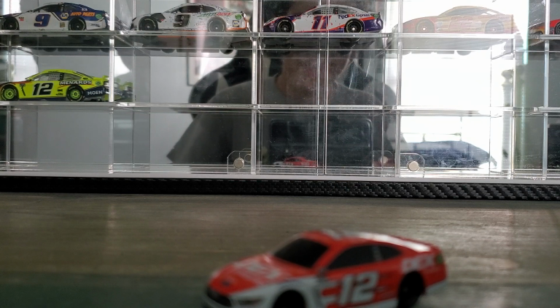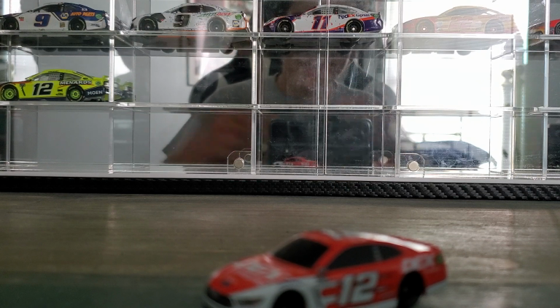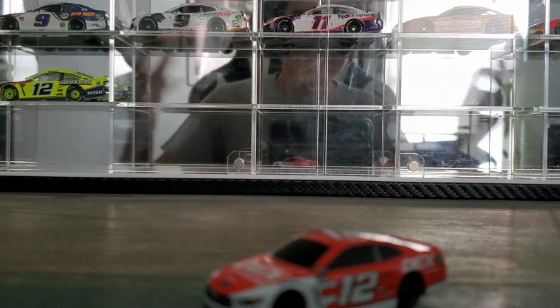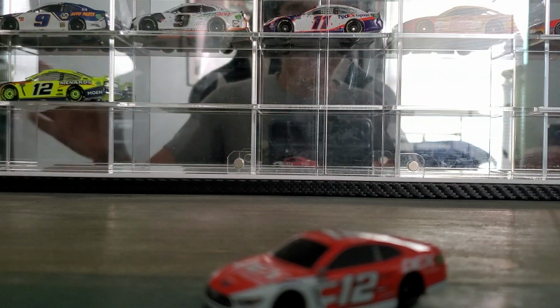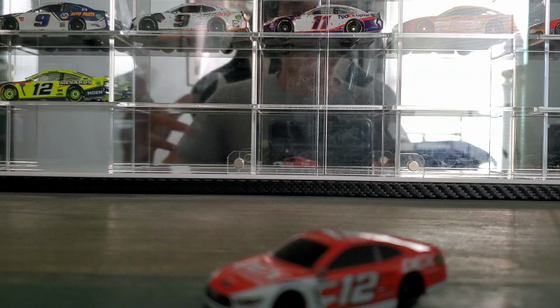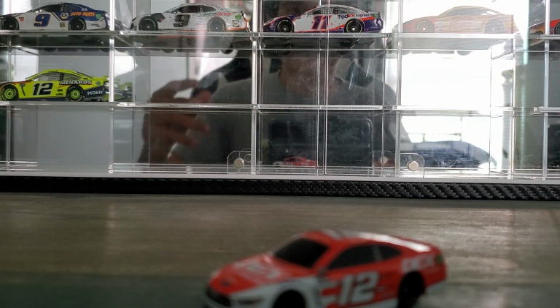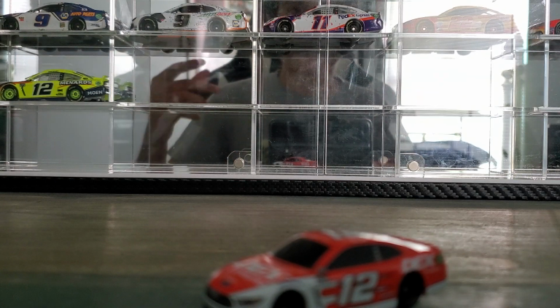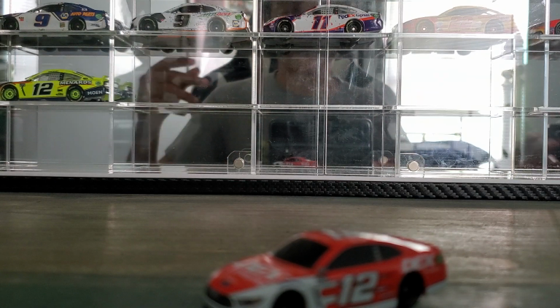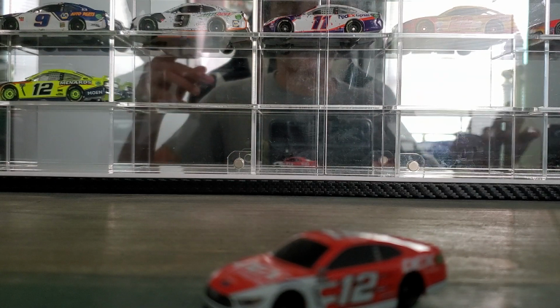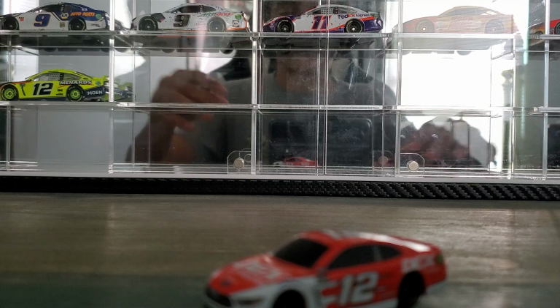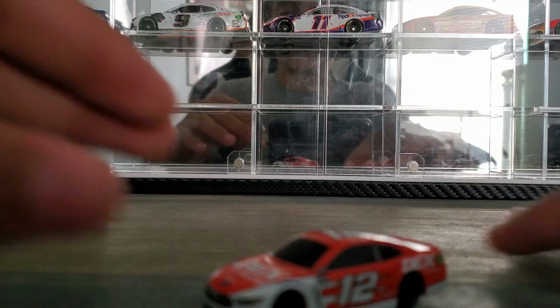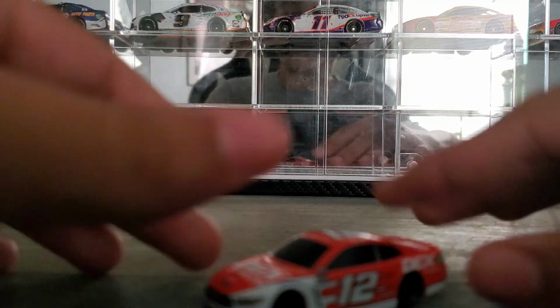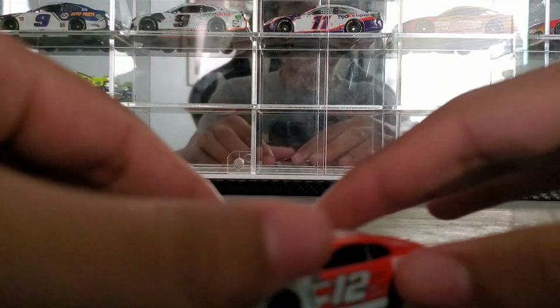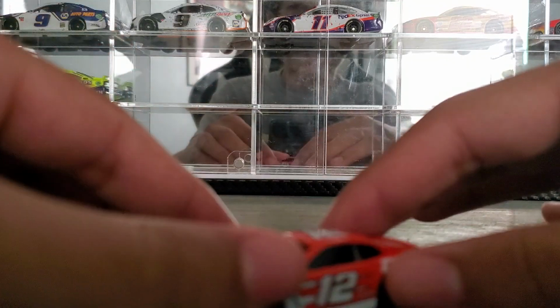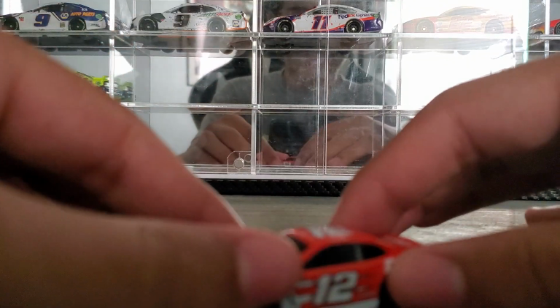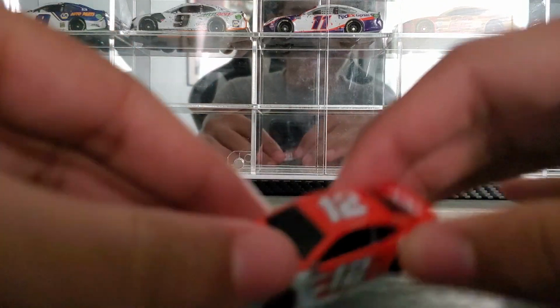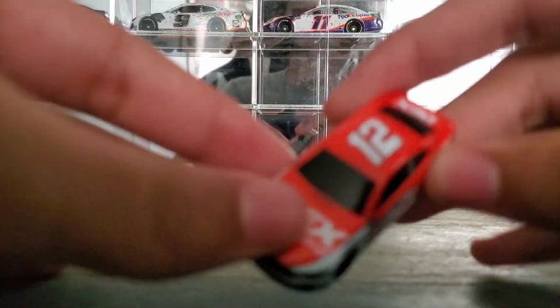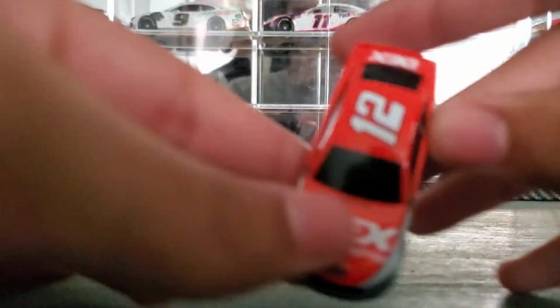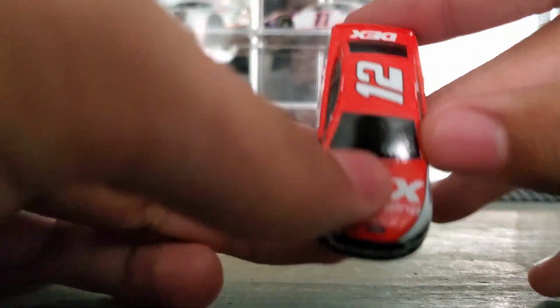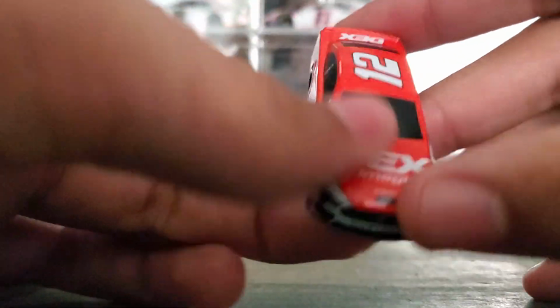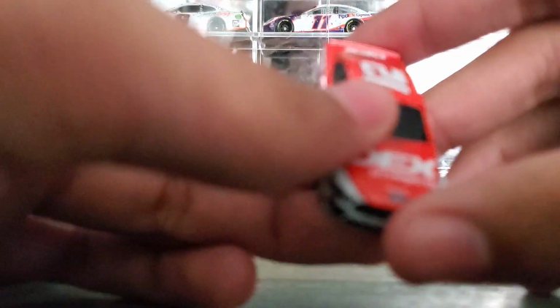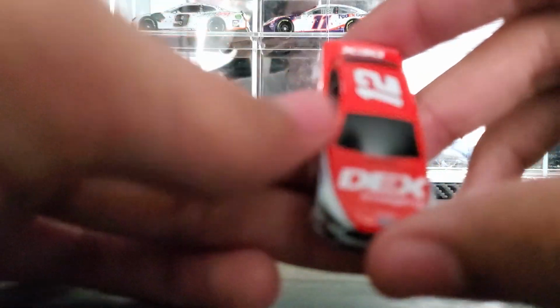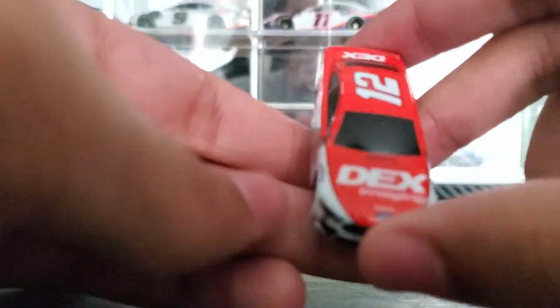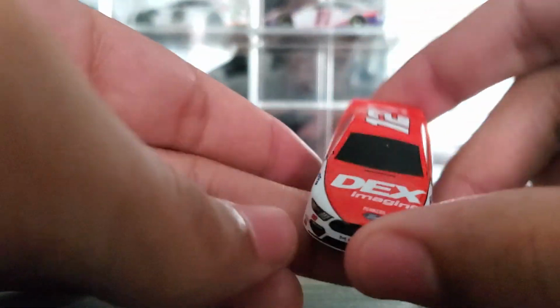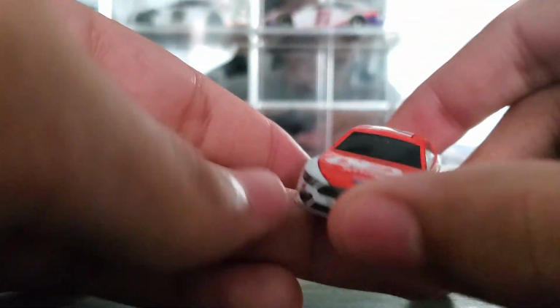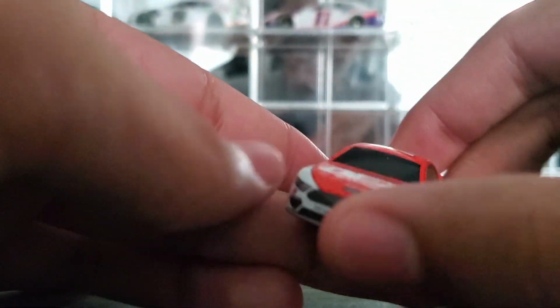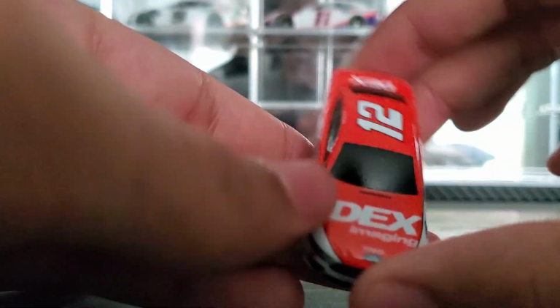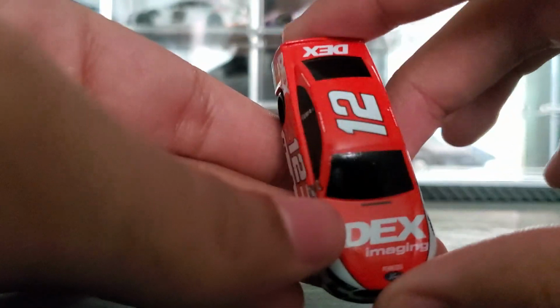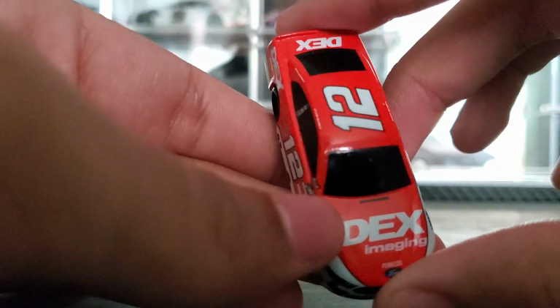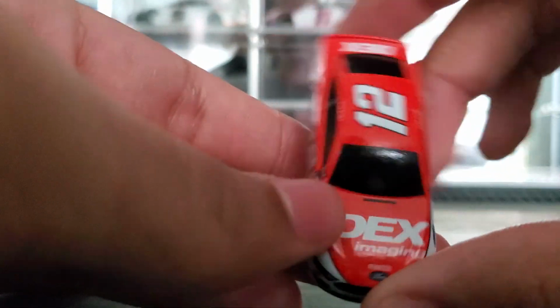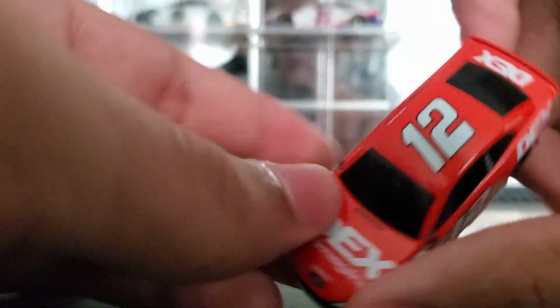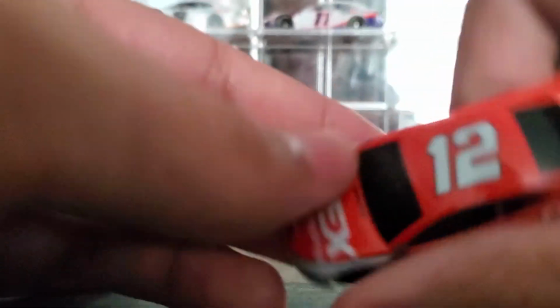Anyway, let's go ahead and get into the review. Here's the car.